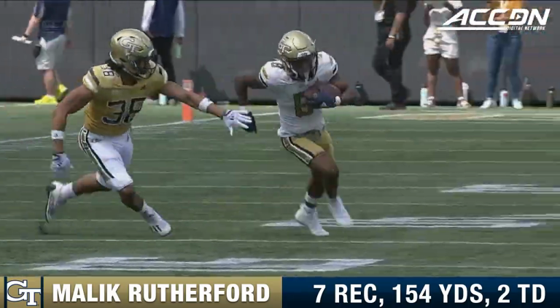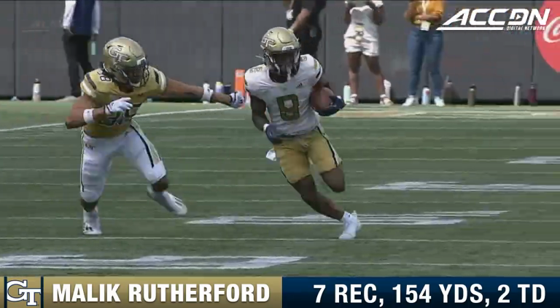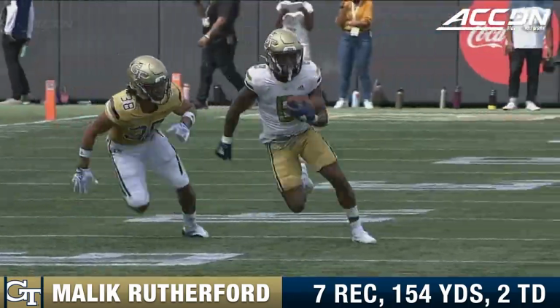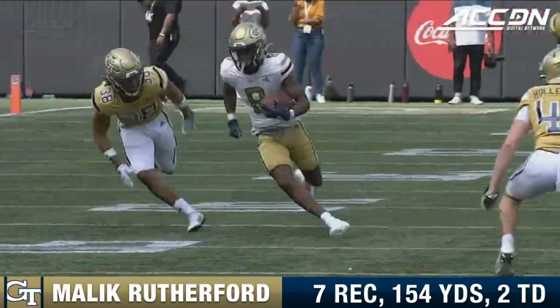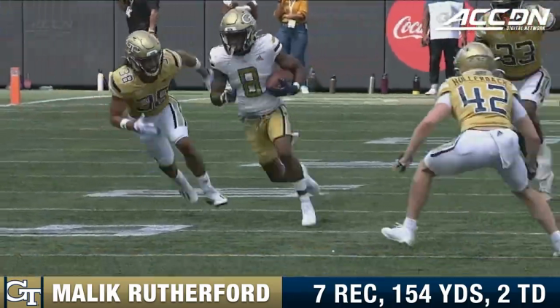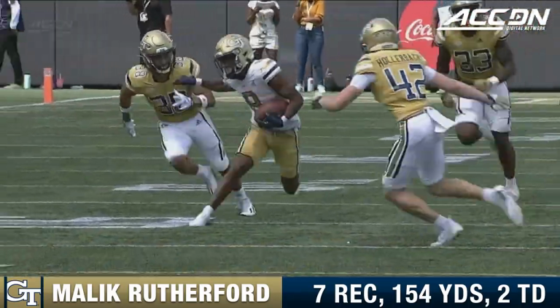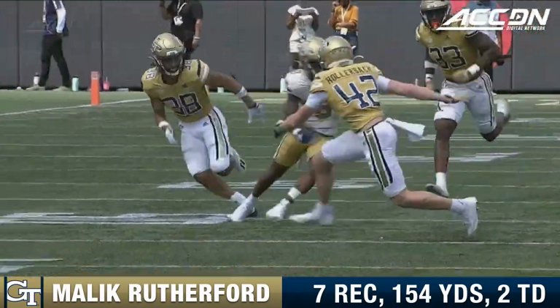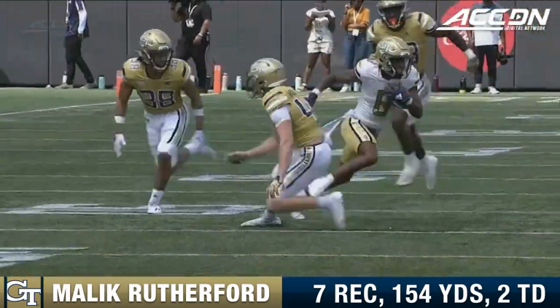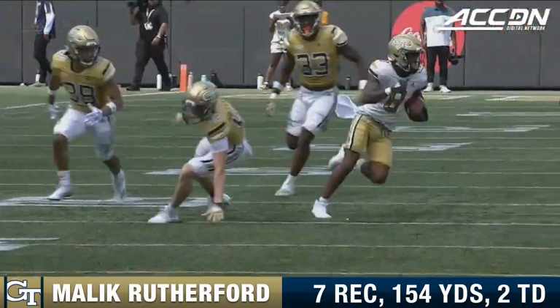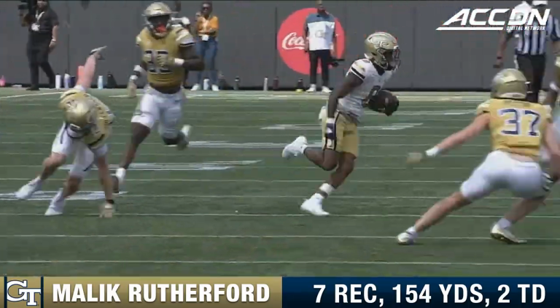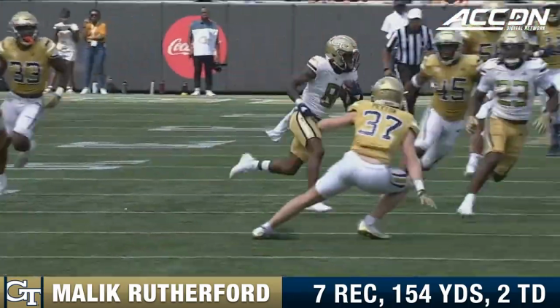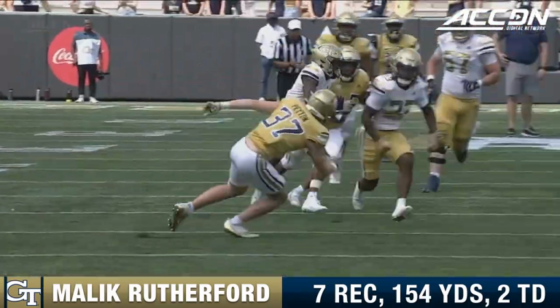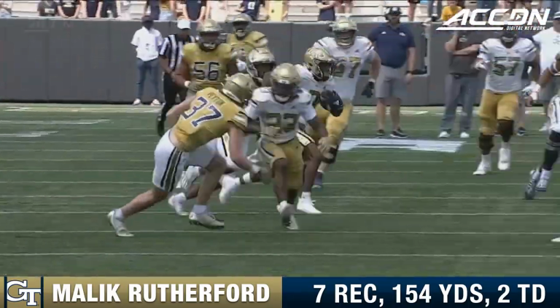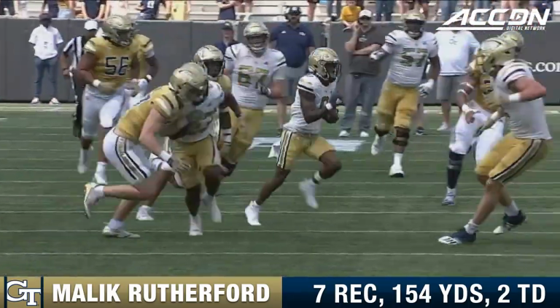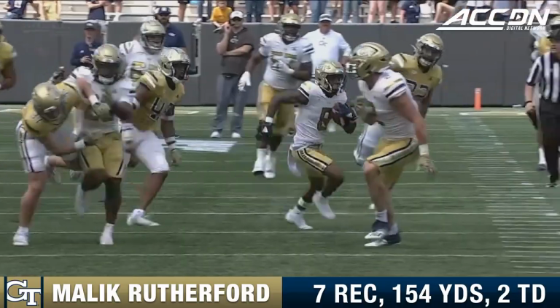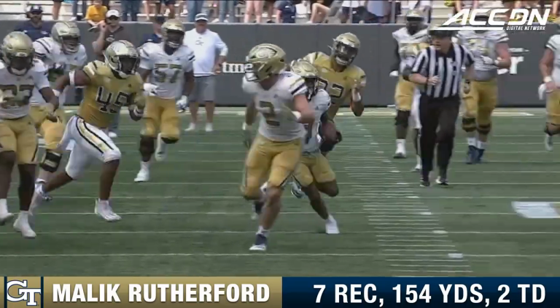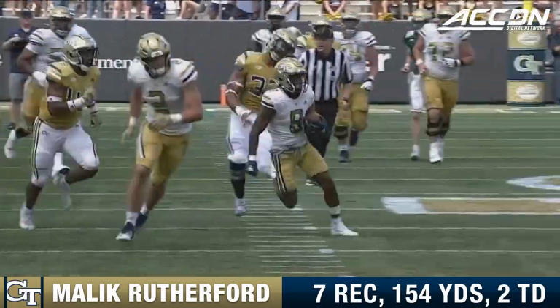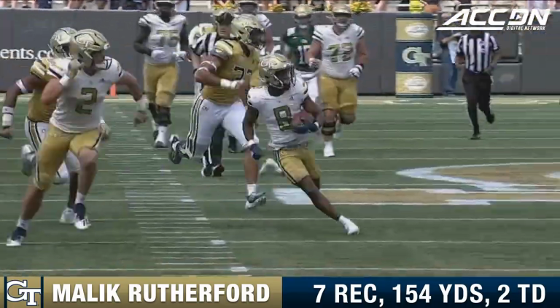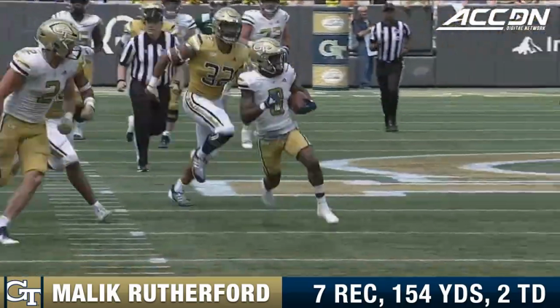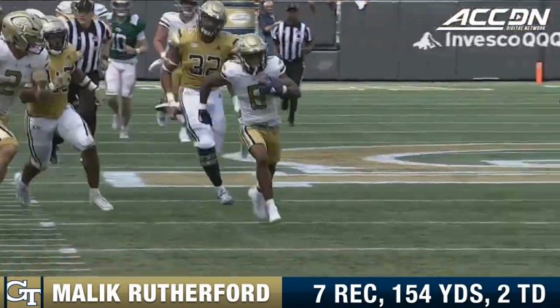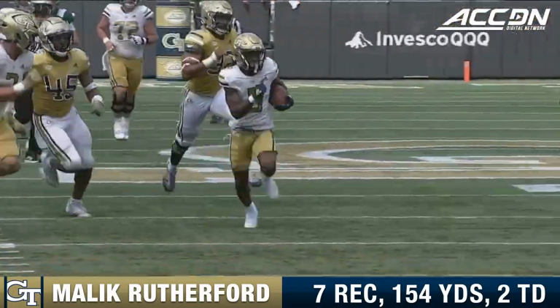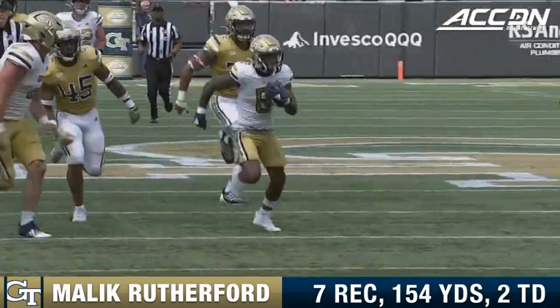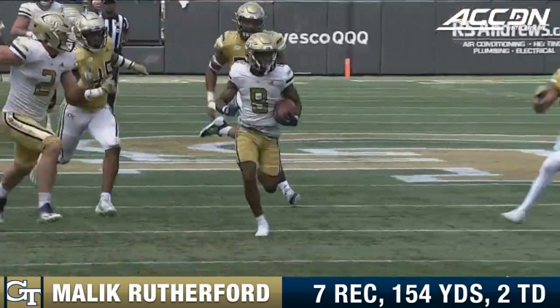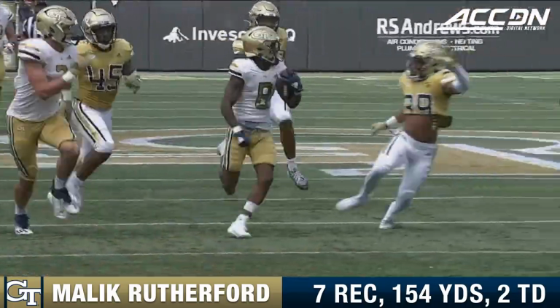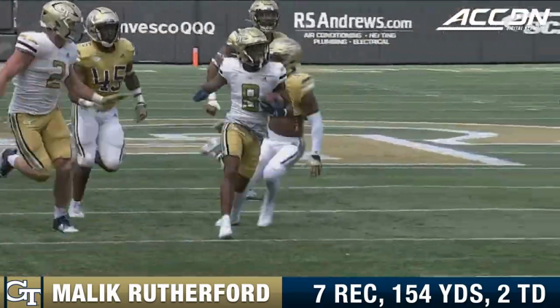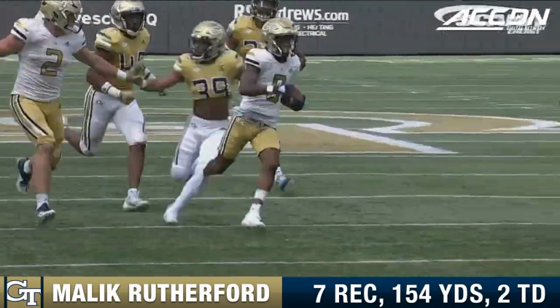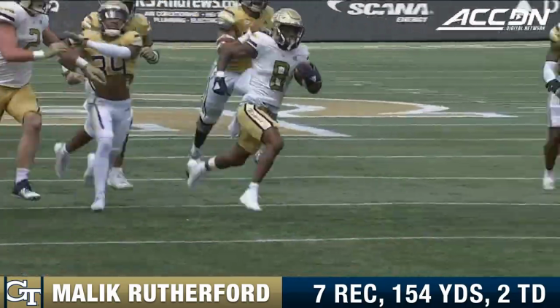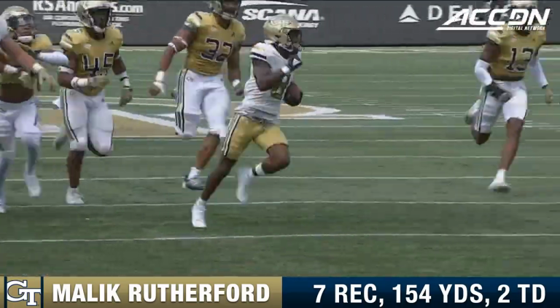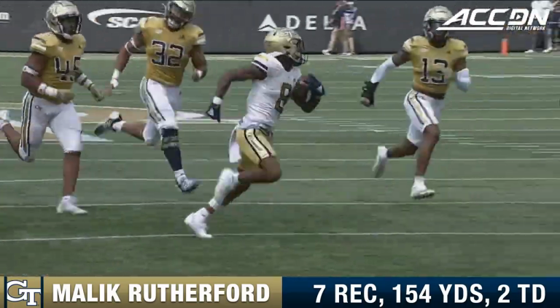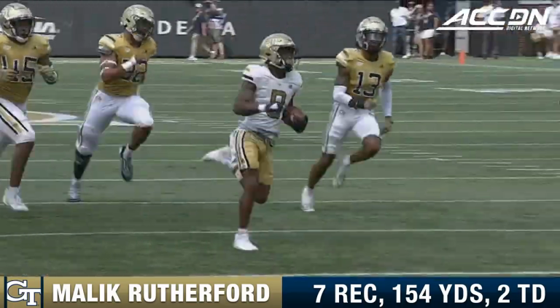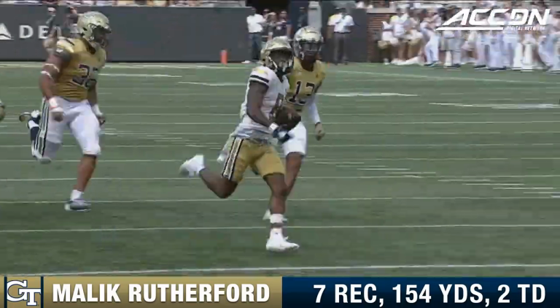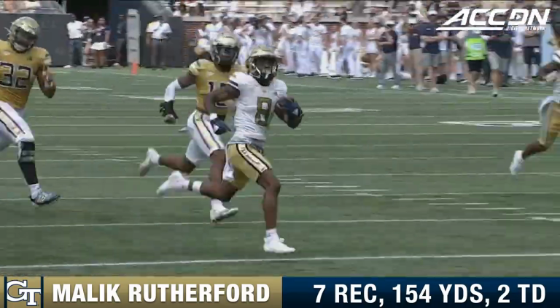They've got to continue to develop that quarterback position. We've seen the wideouts look really good today. Maybe one final highlight step for Malik Rutherford in this 2023 spring game.